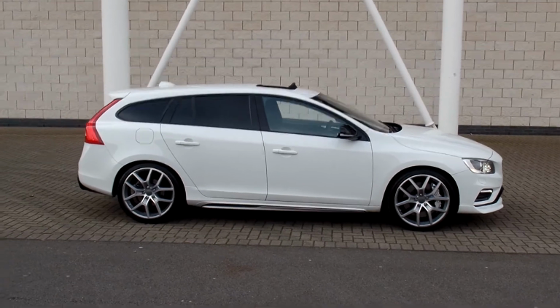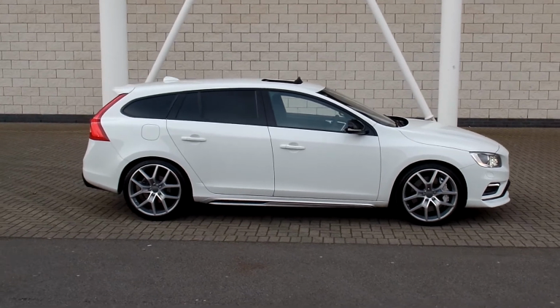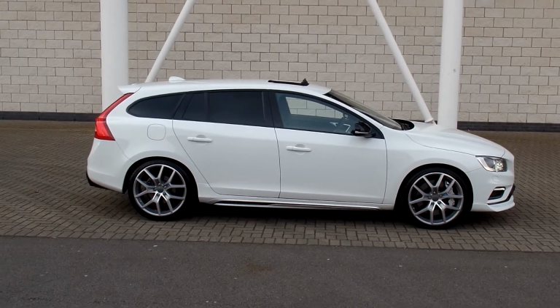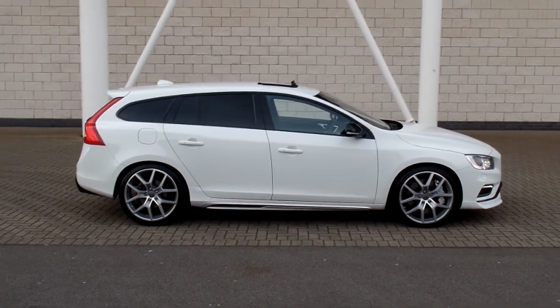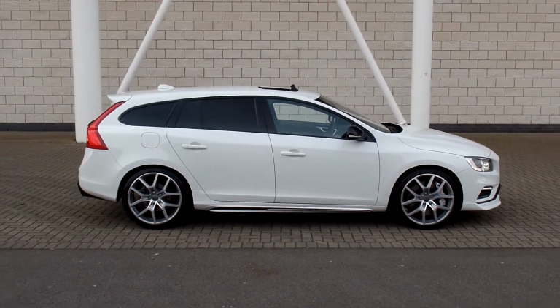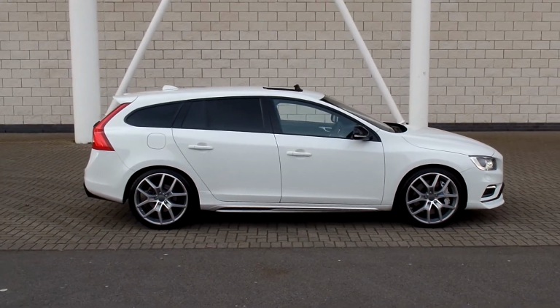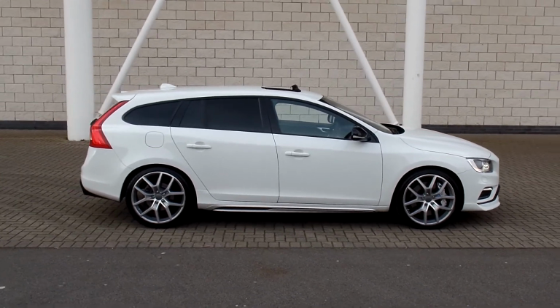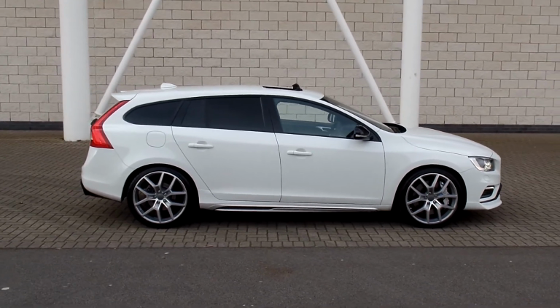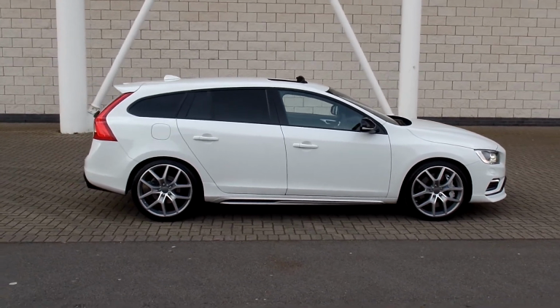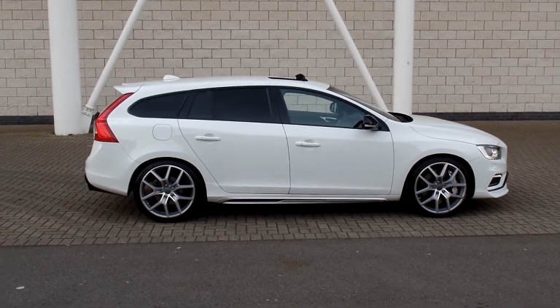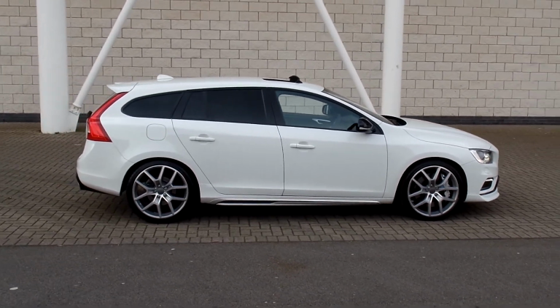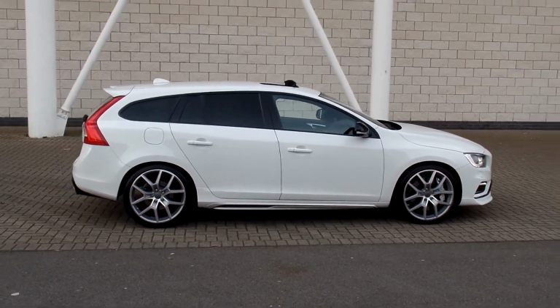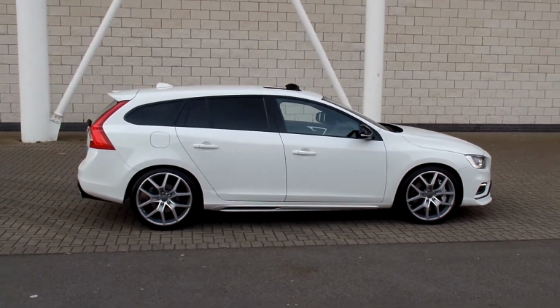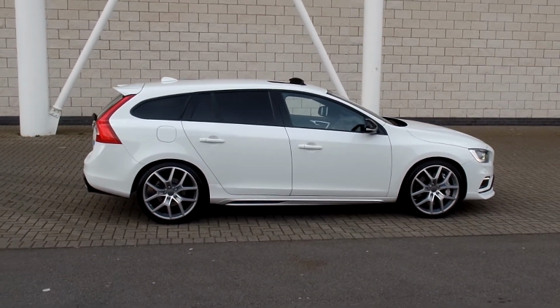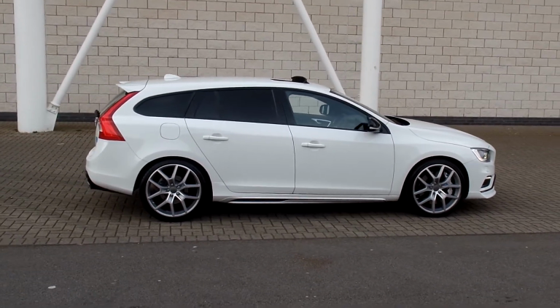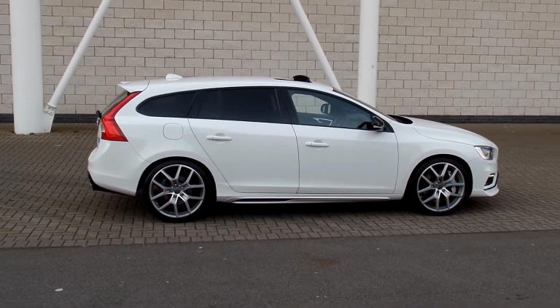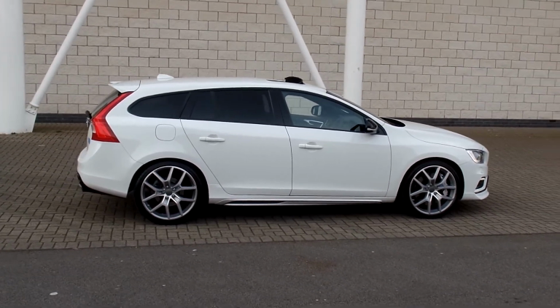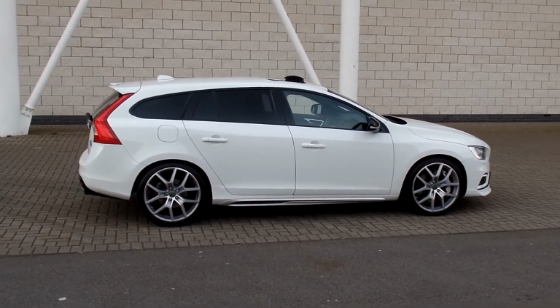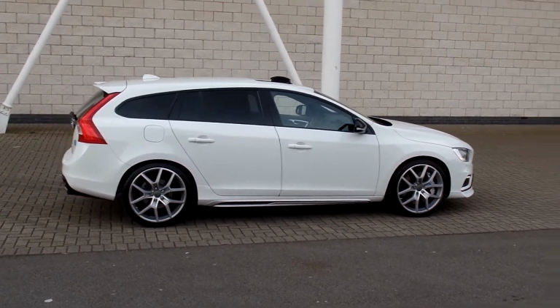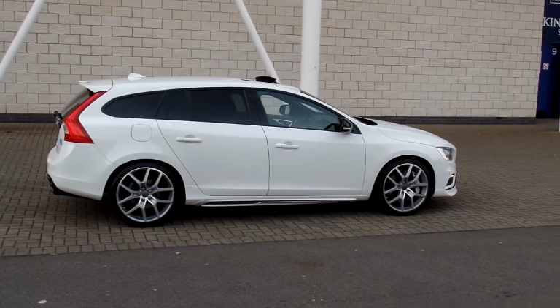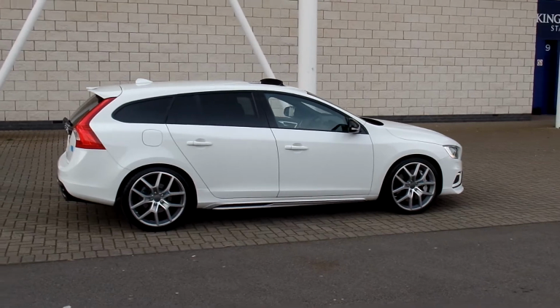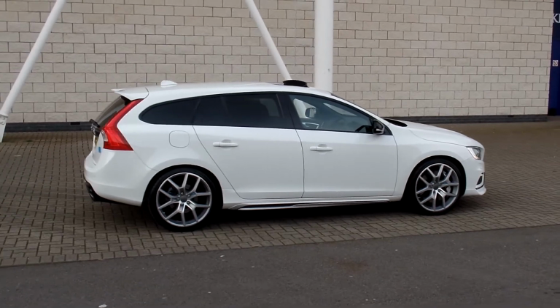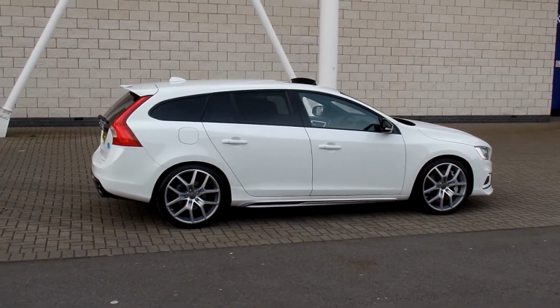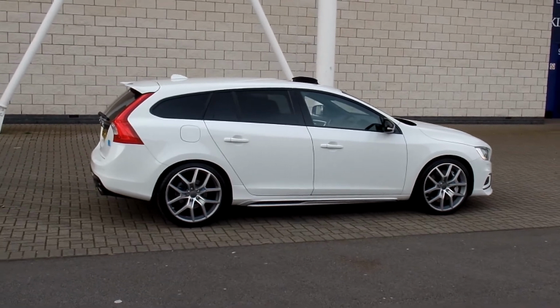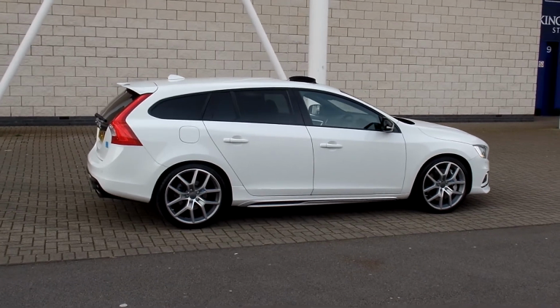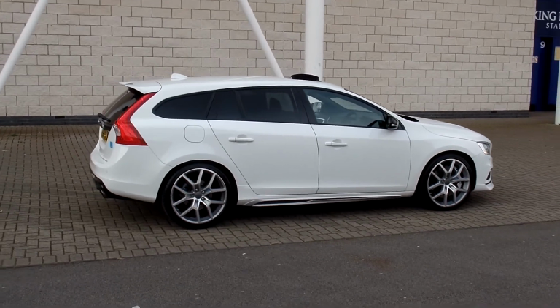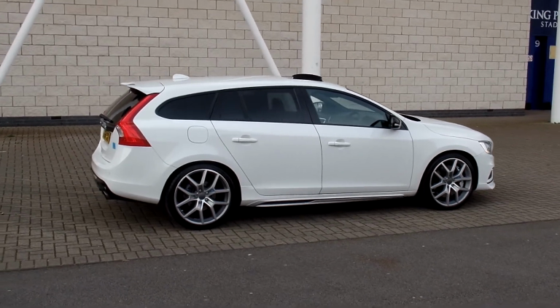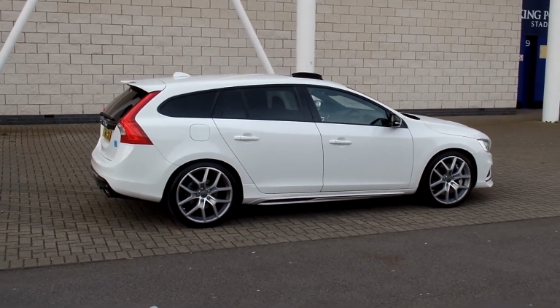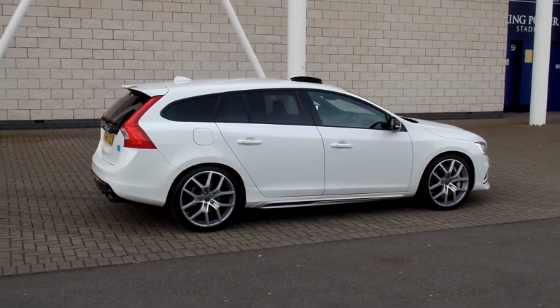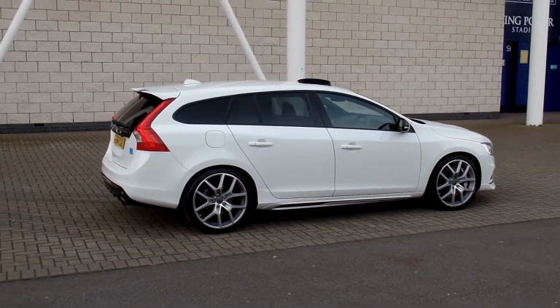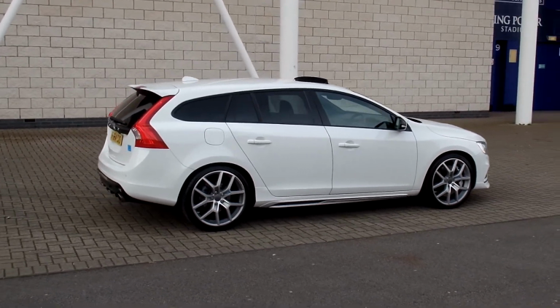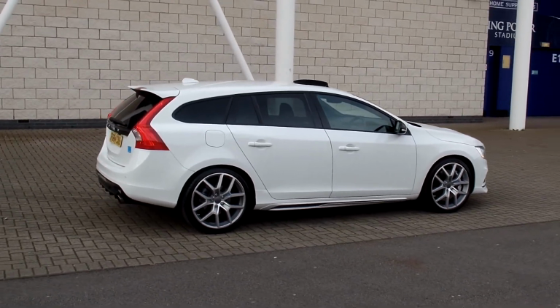It's finished in ice white with full off-black, half-leather and half-suede Polestar interior. This car is loaded with specification.